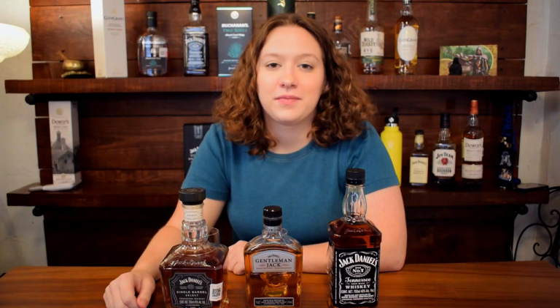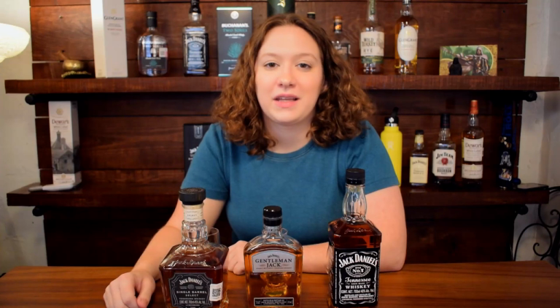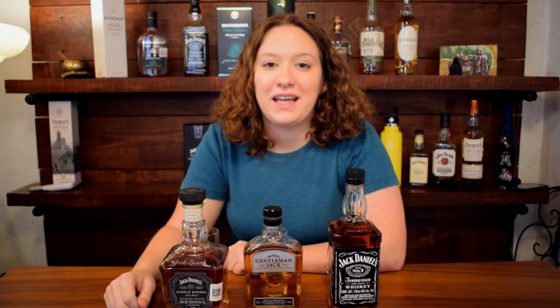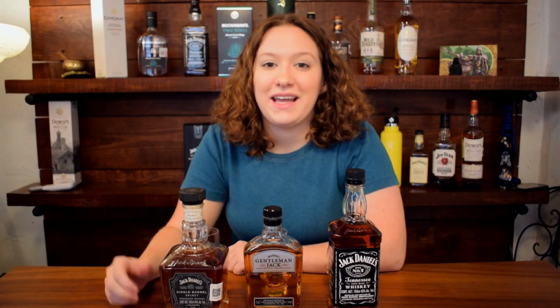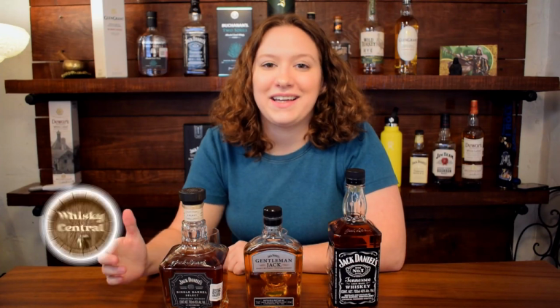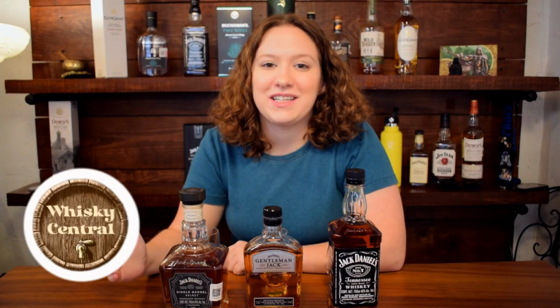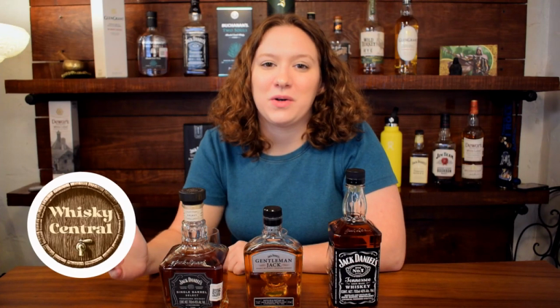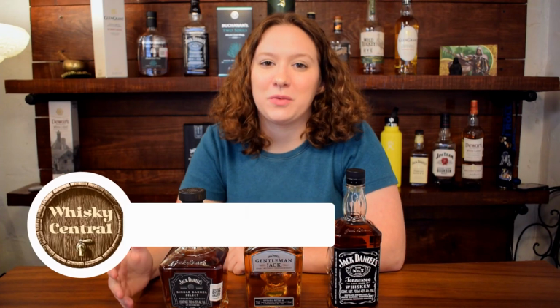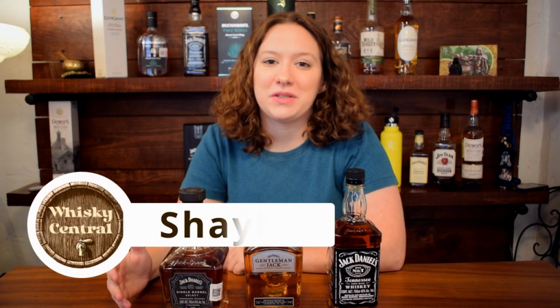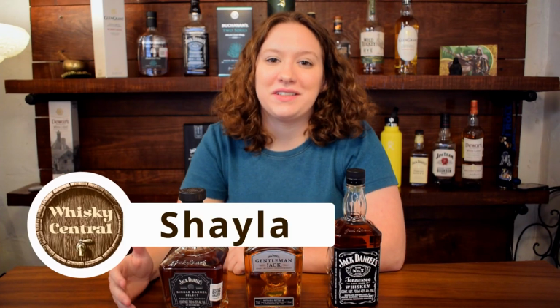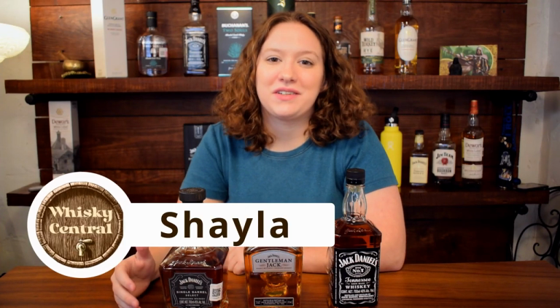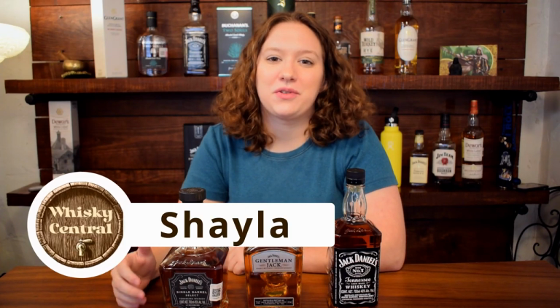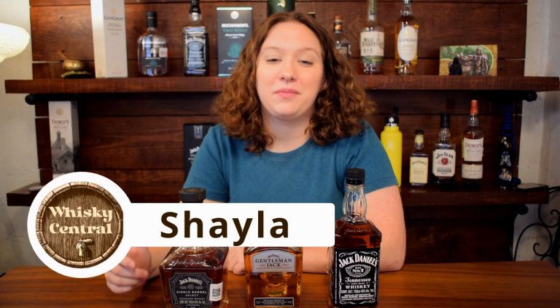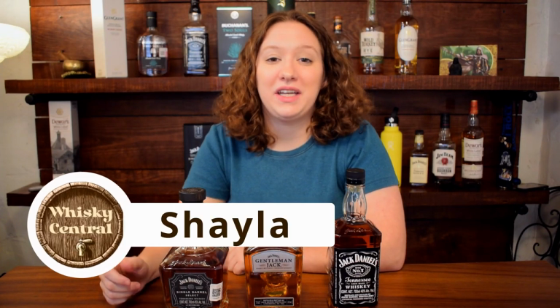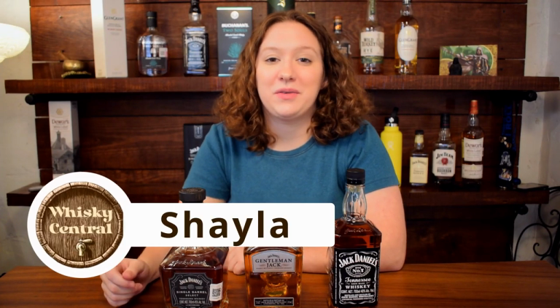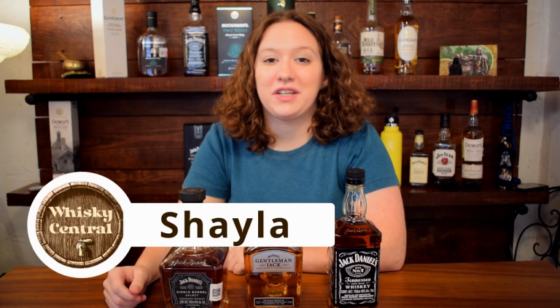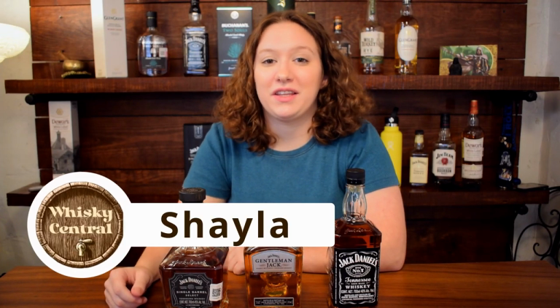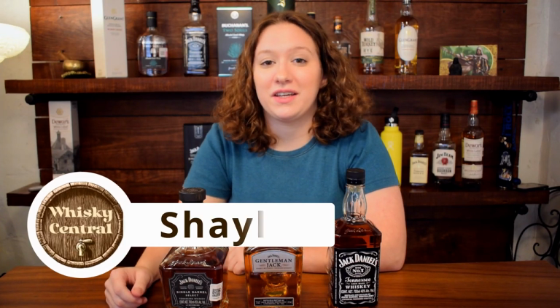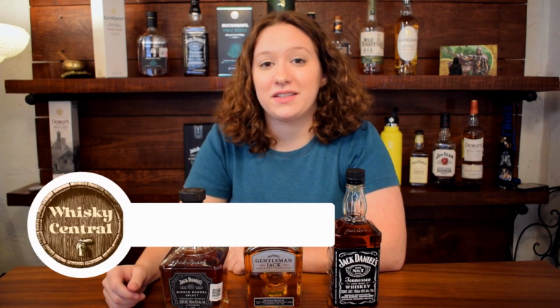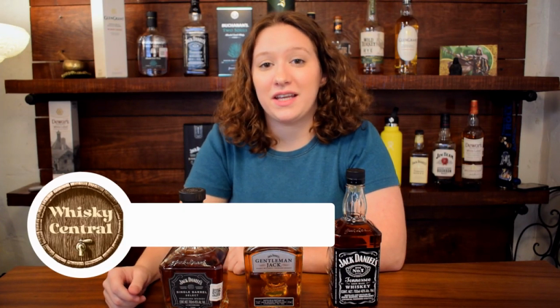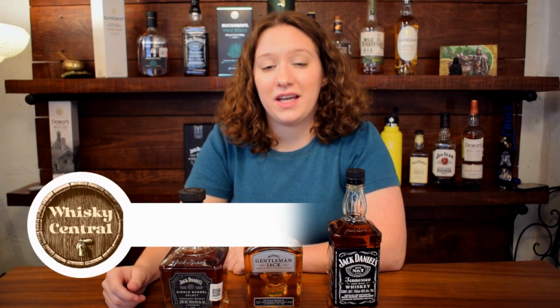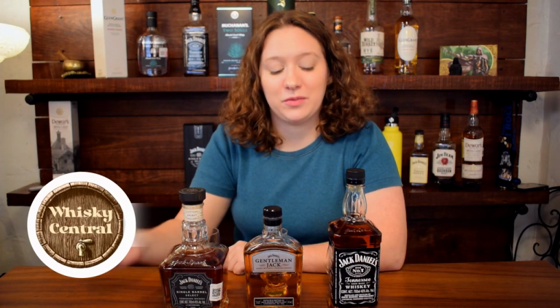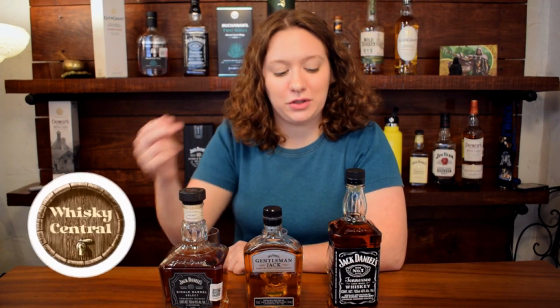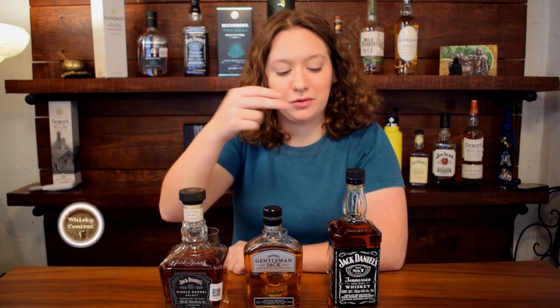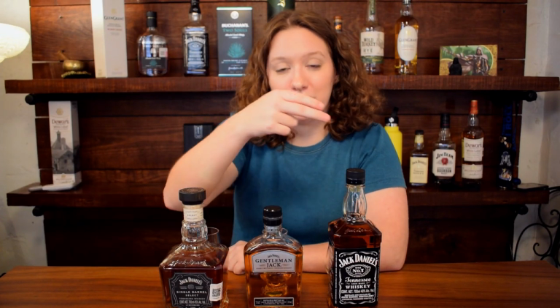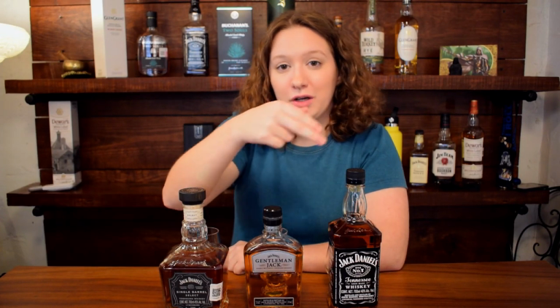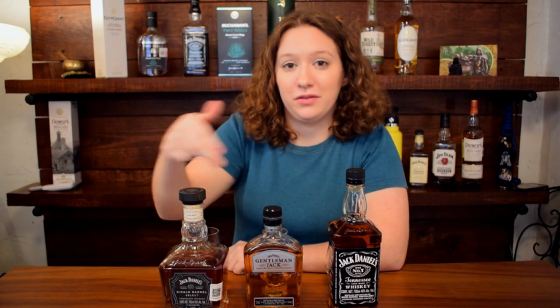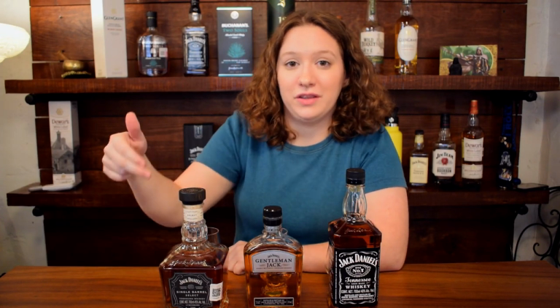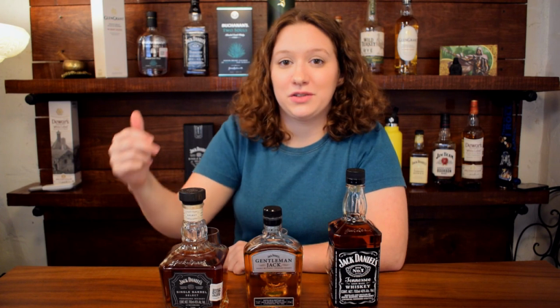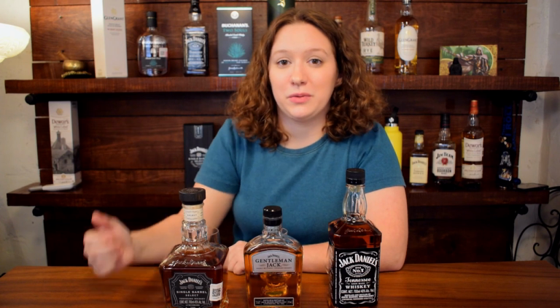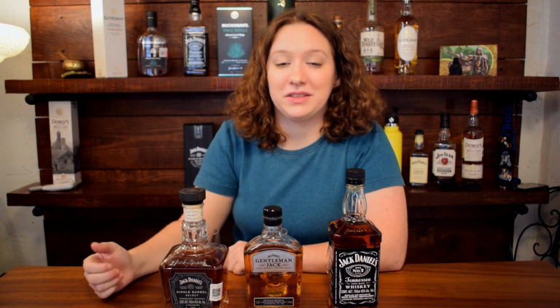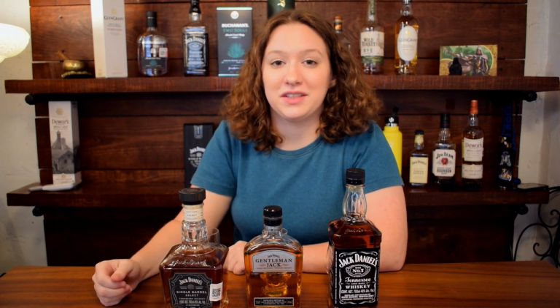Hey guys, welcome to Whiskey Central. My name is Shayla and today I'm doing a review of these three whiskeys.